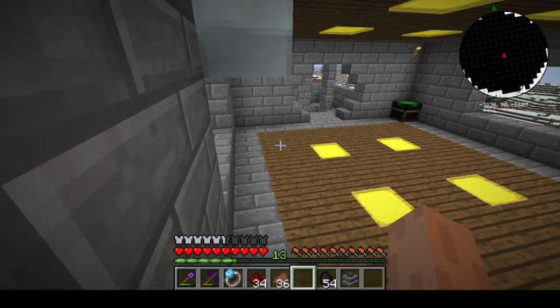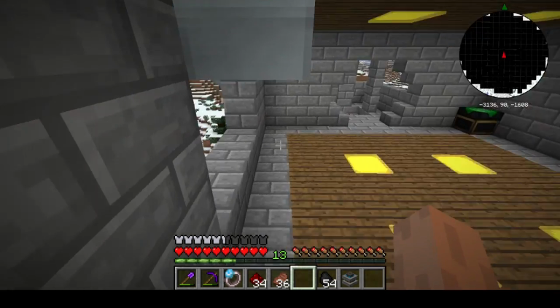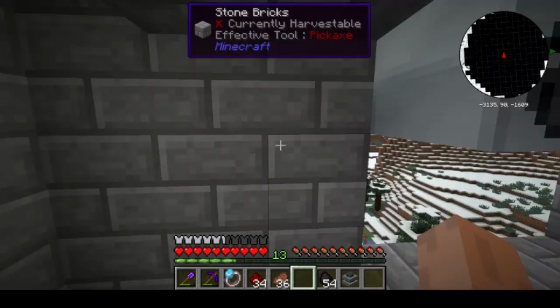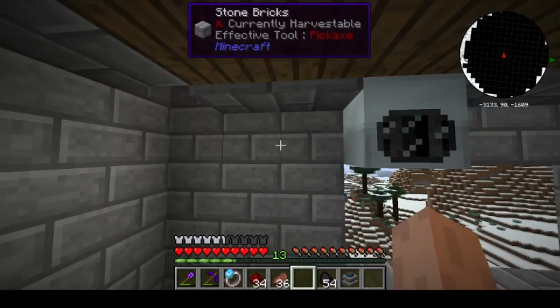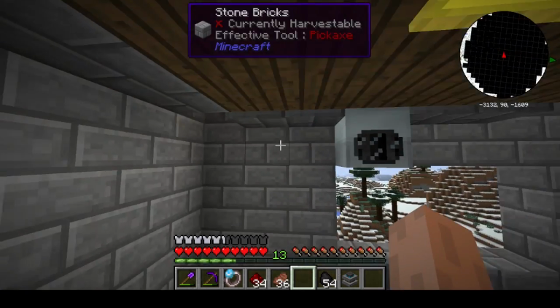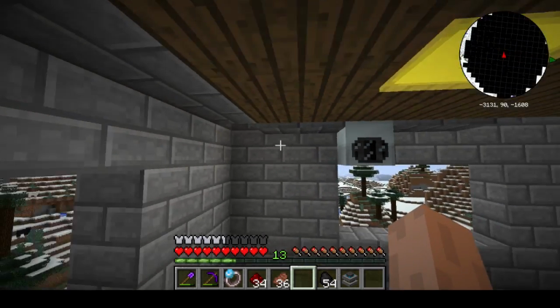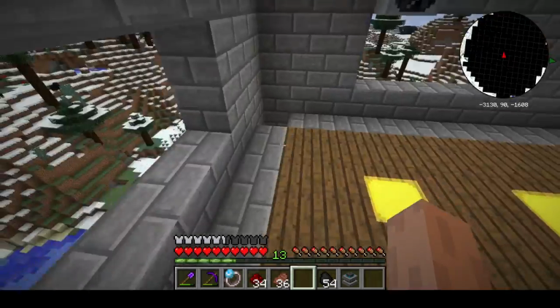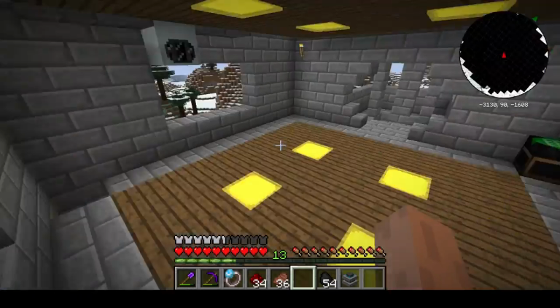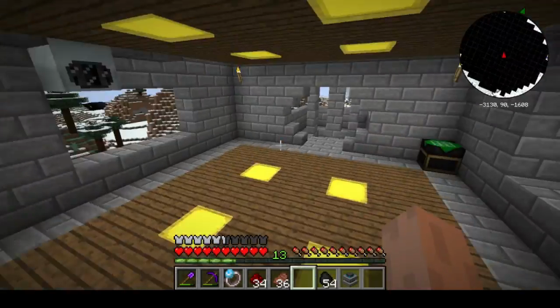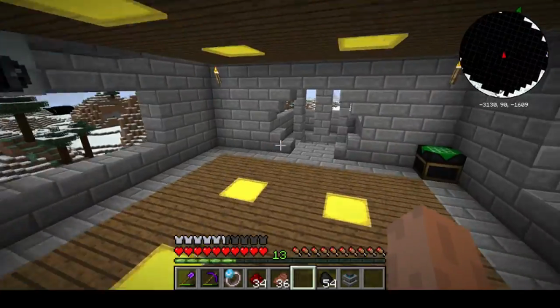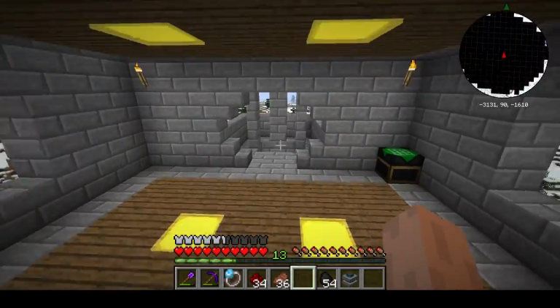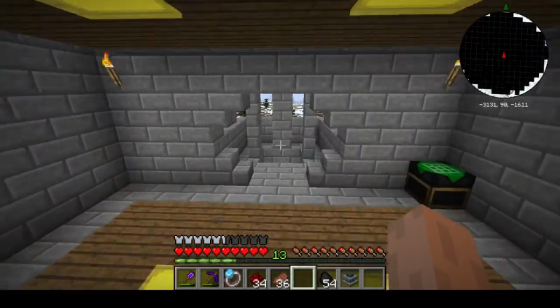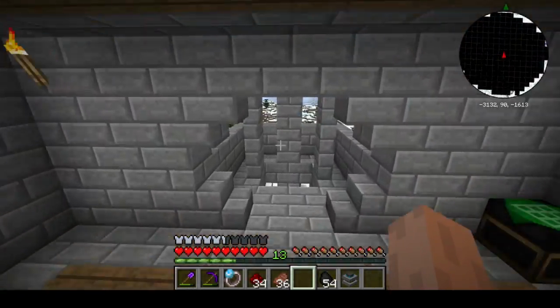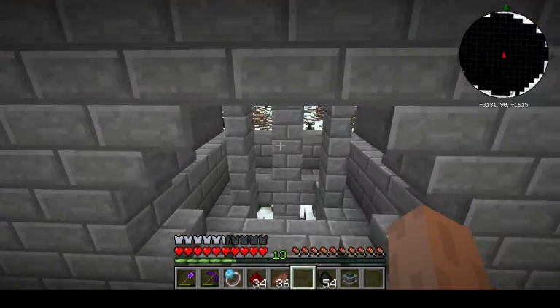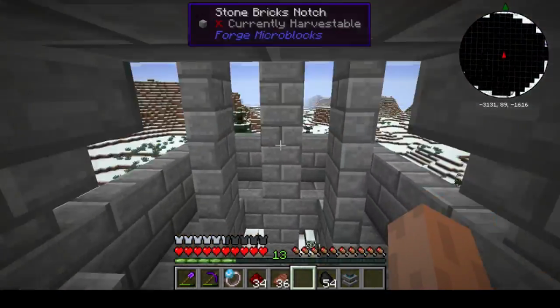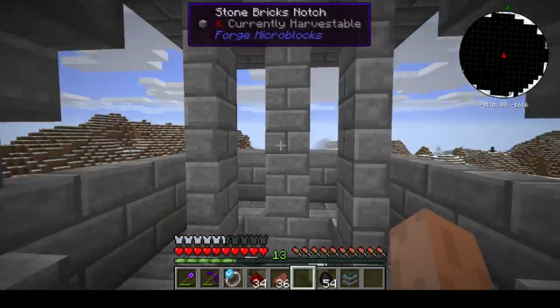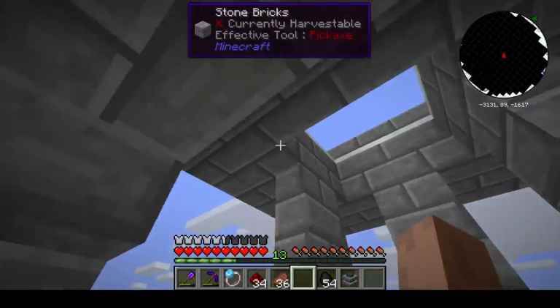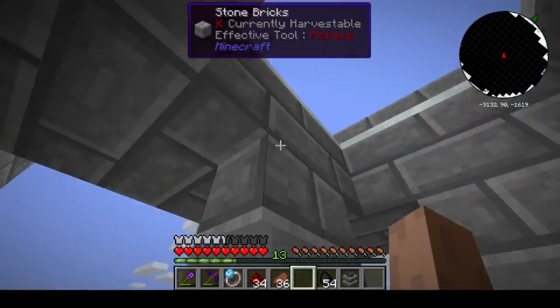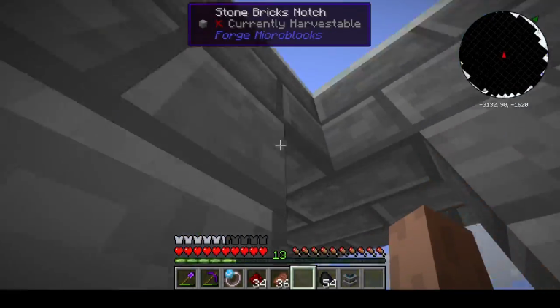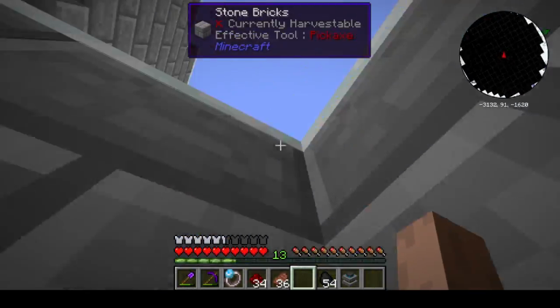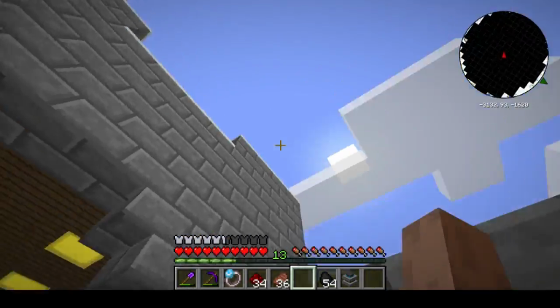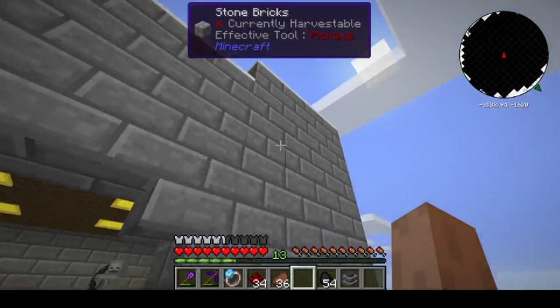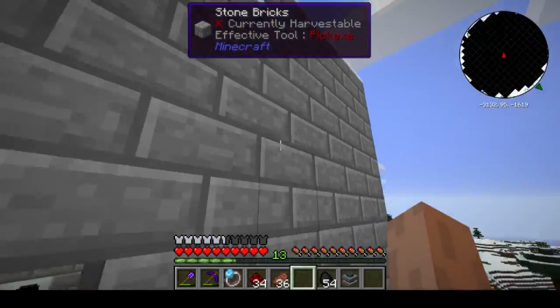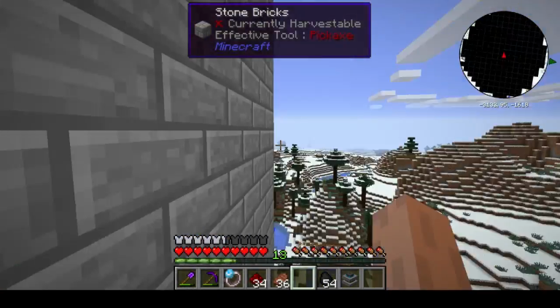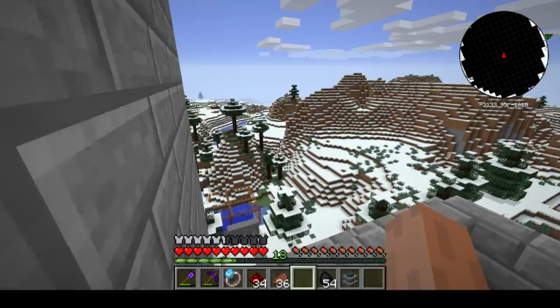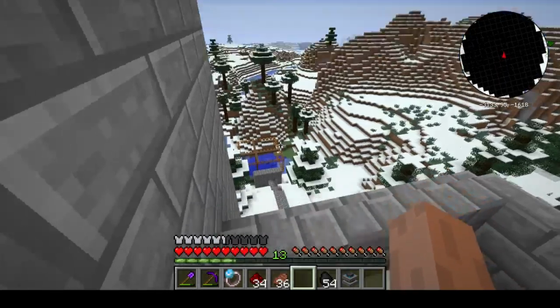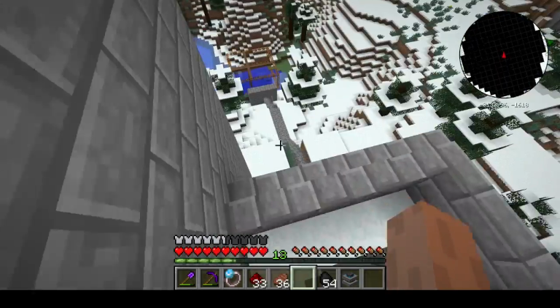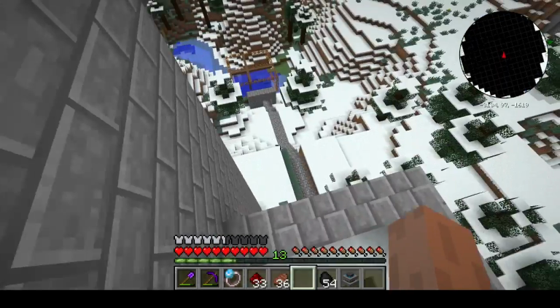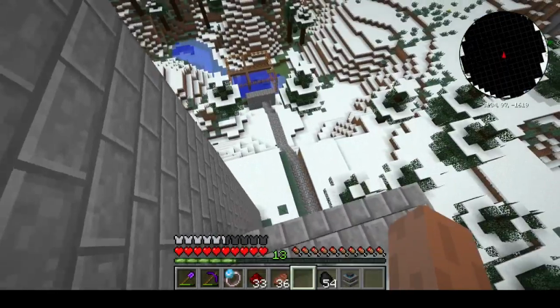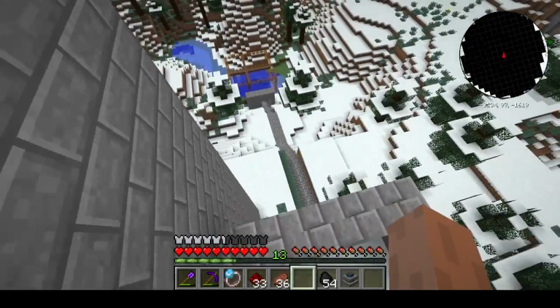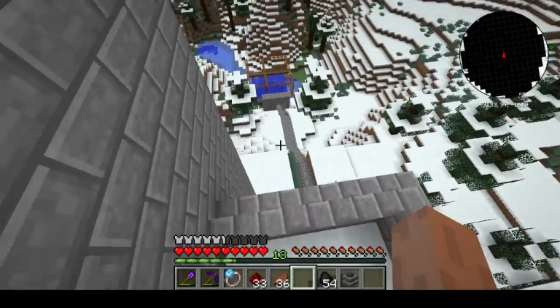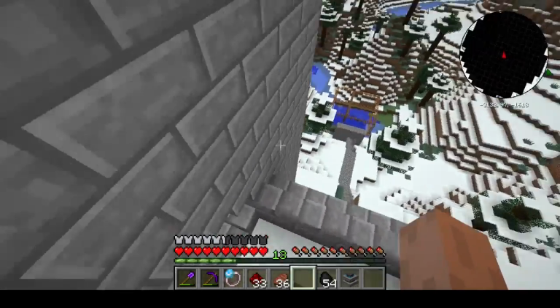This area here where I'm punching right now — this is where you're gonna find the consumer energy bridge and the RF producer. Cable's gonna come down from up here from the MFE, and there'll be covers going down. So yeah, that's what's gonna happen.